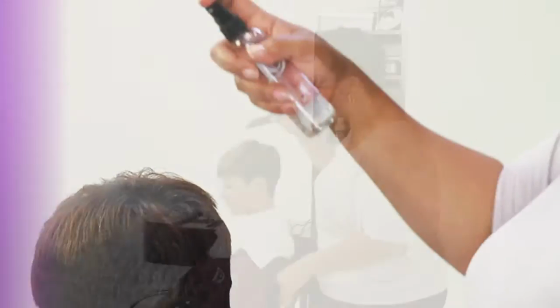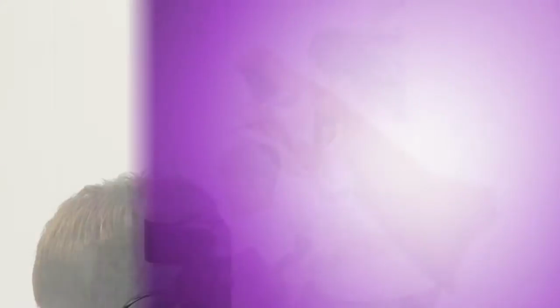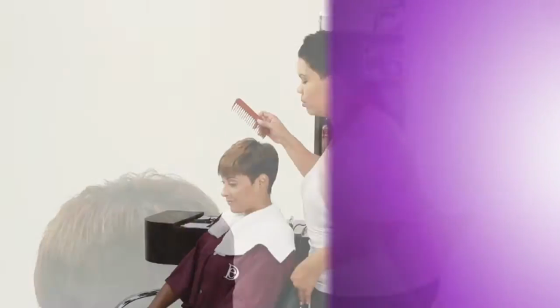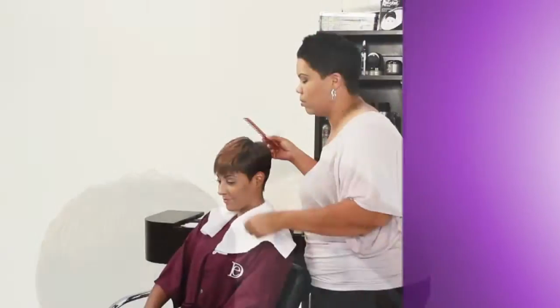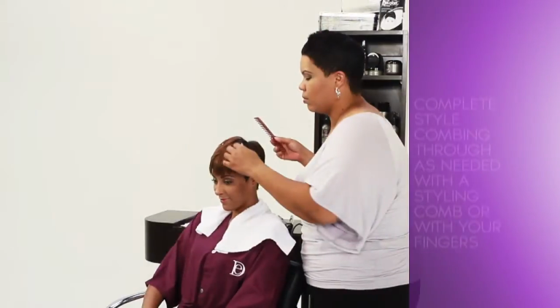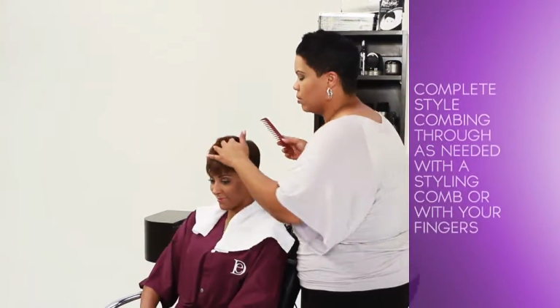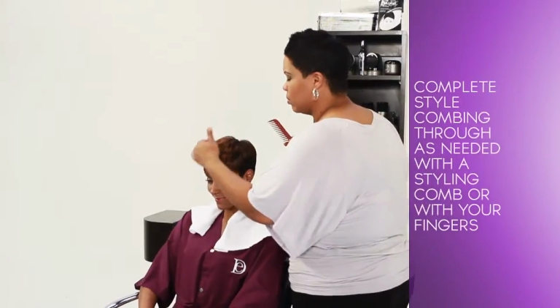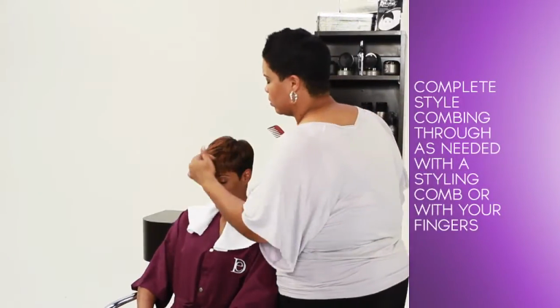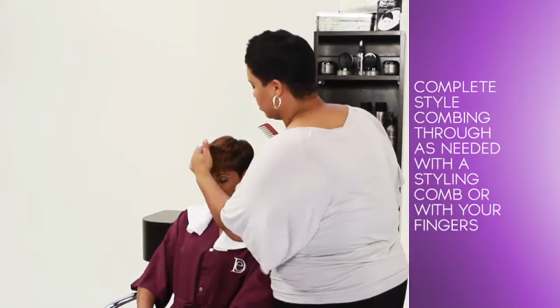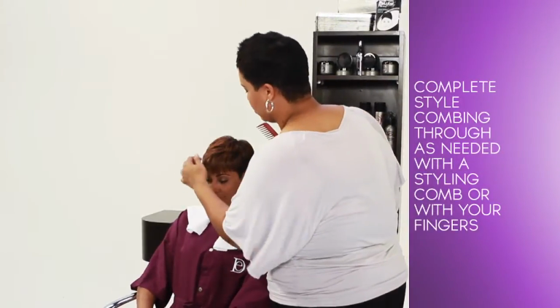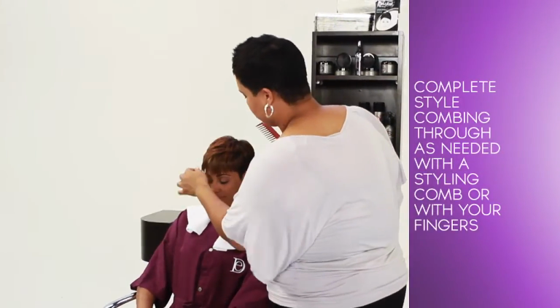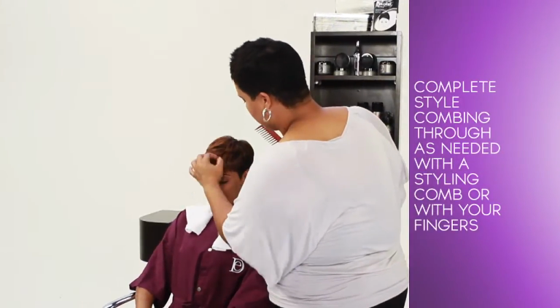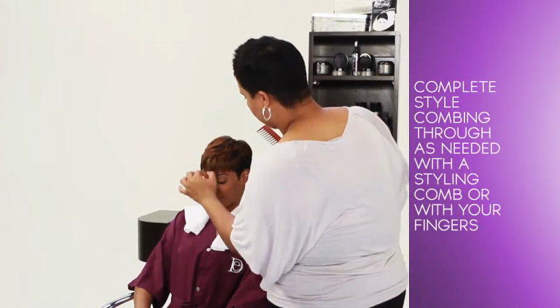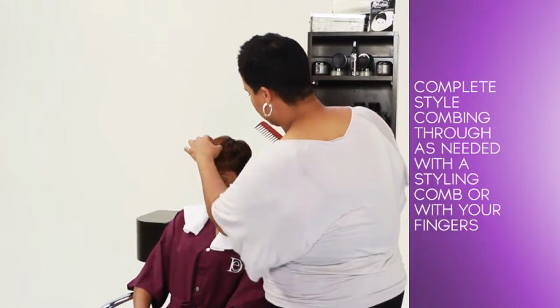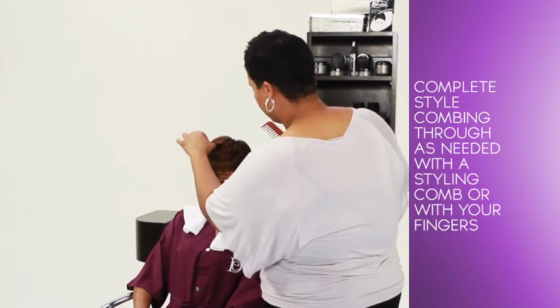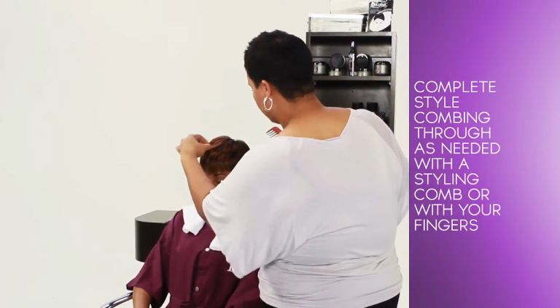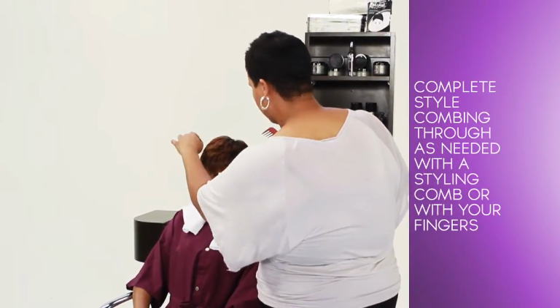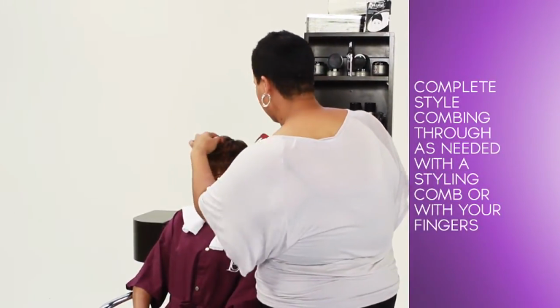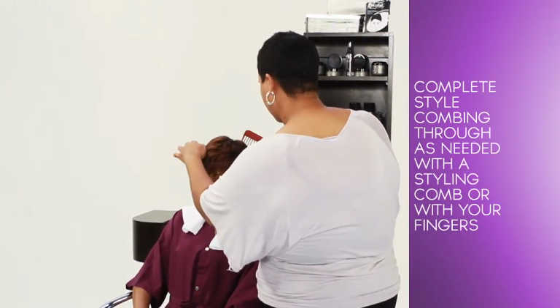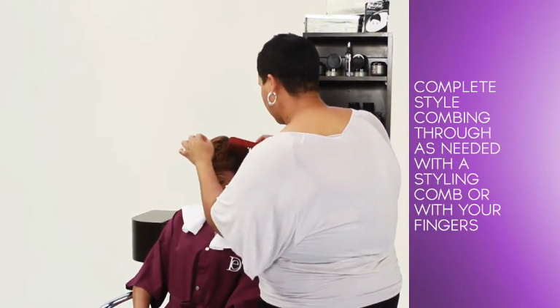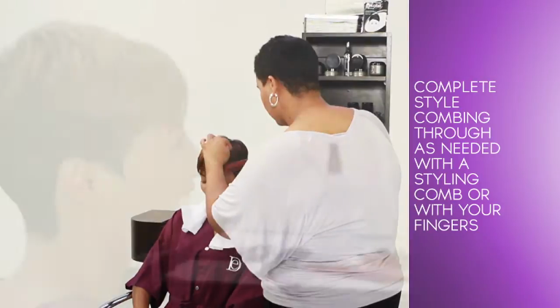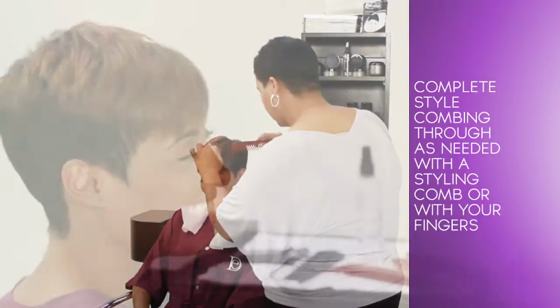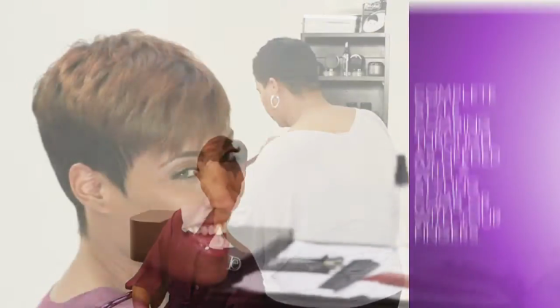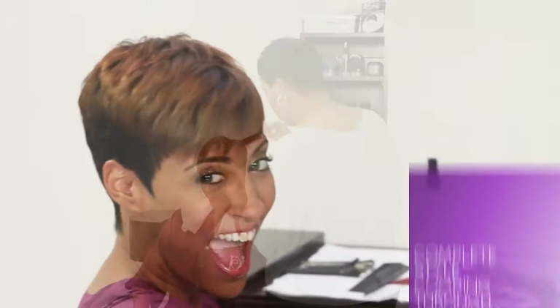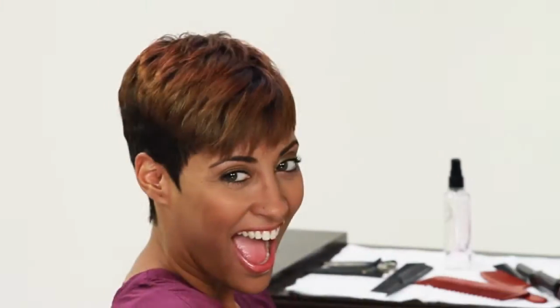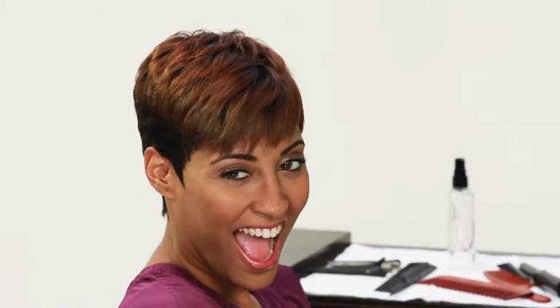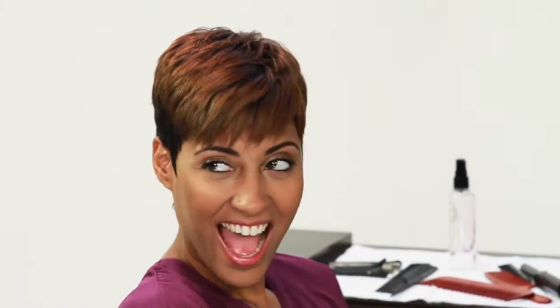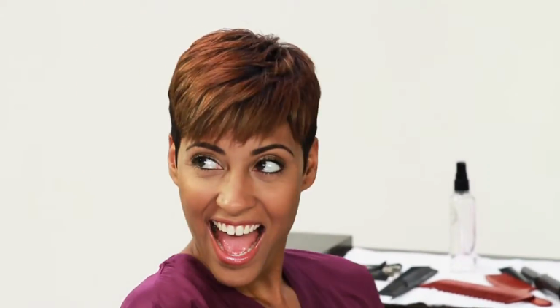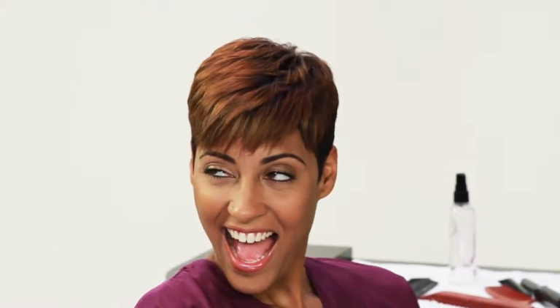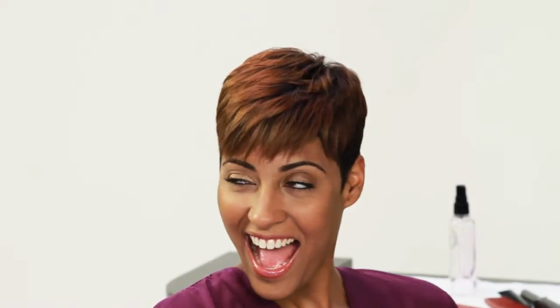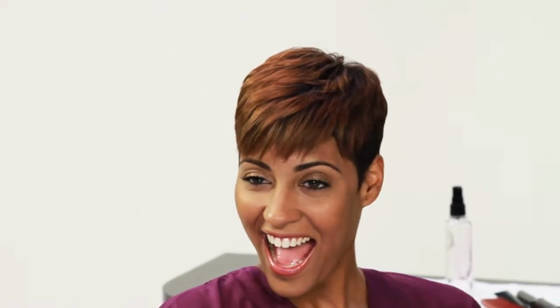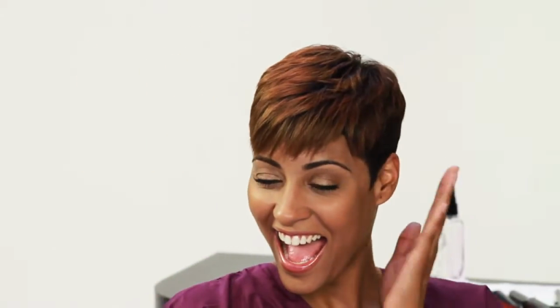Complete the style, combing through as needed with a styling comb or with your fingers. The finished look is soft and chic.